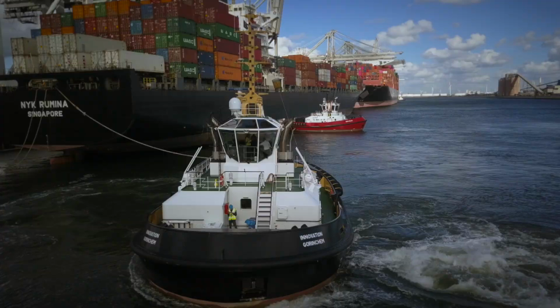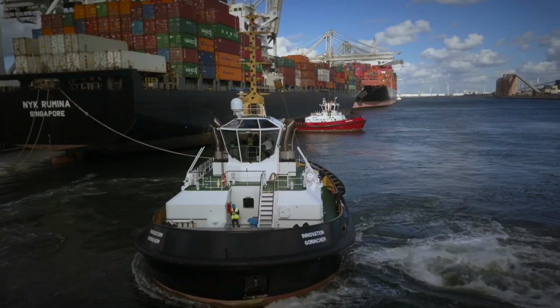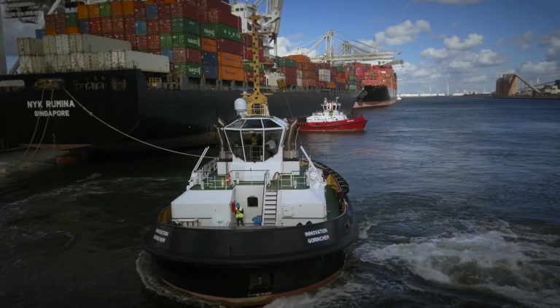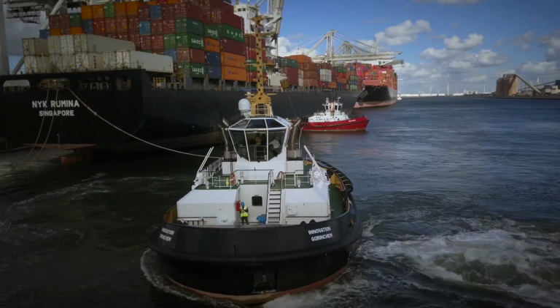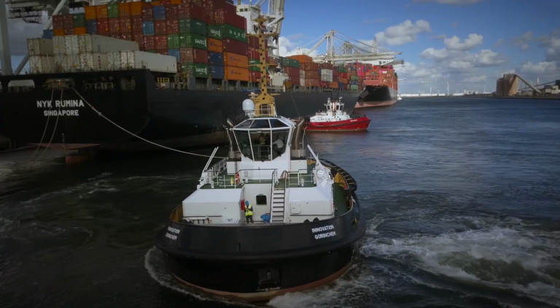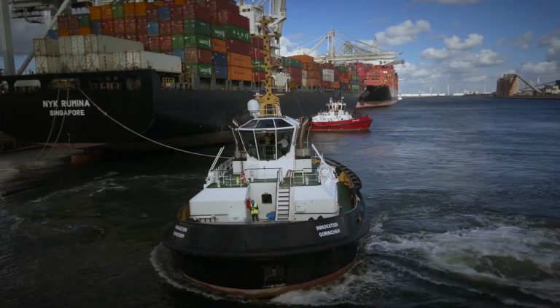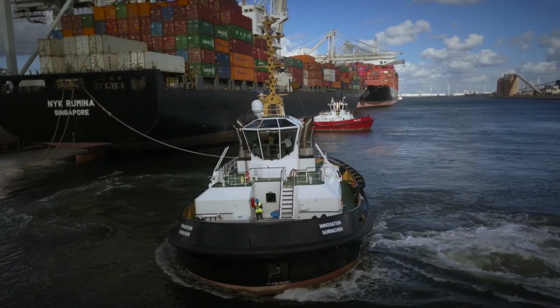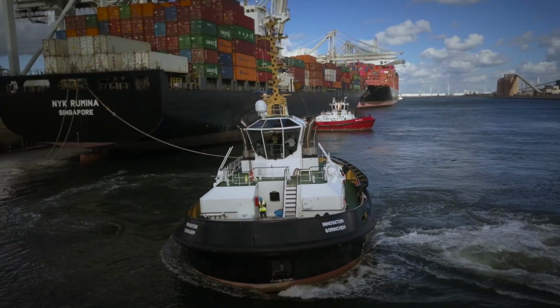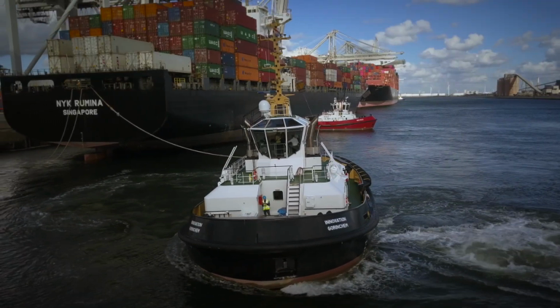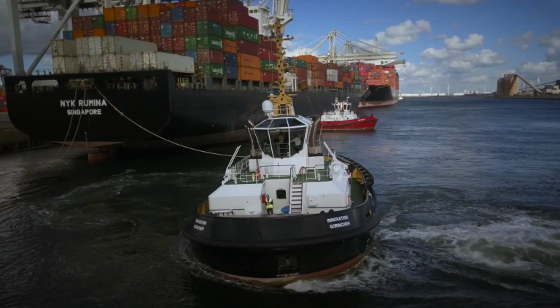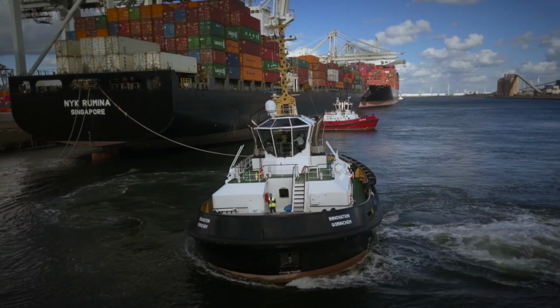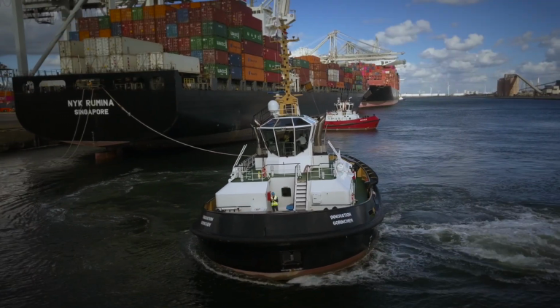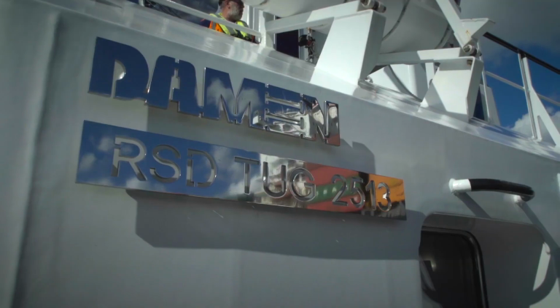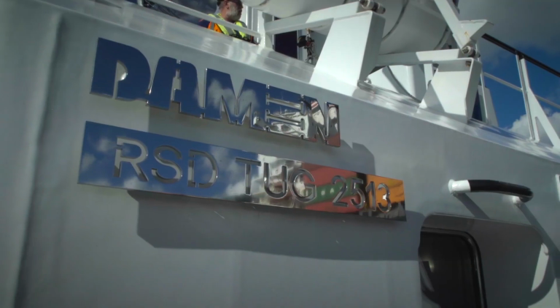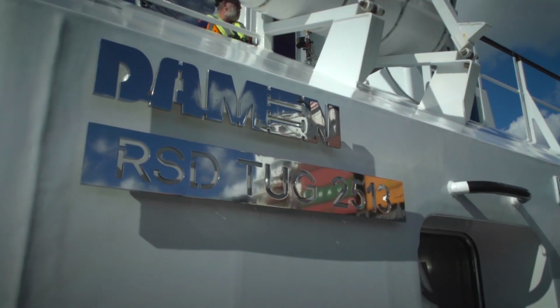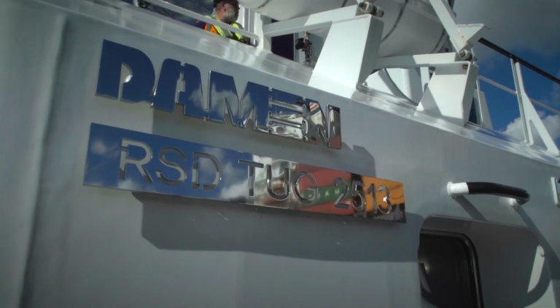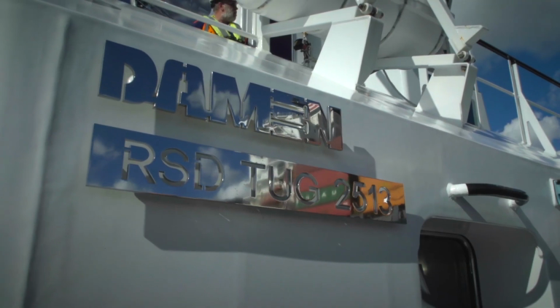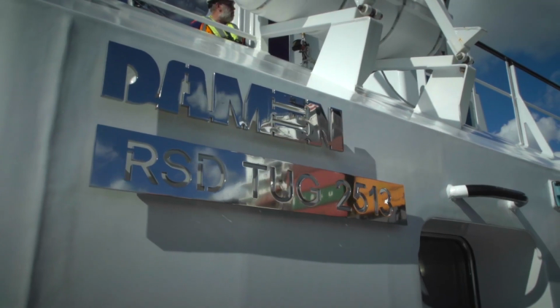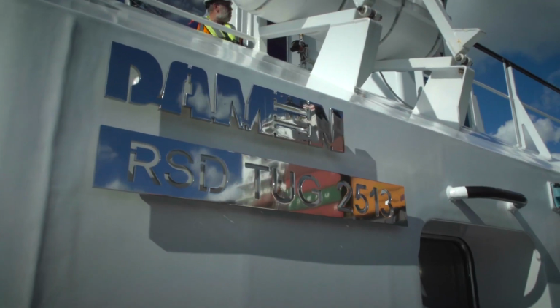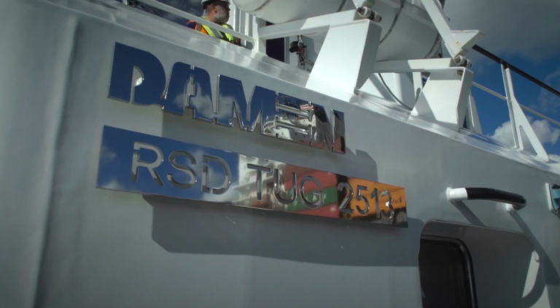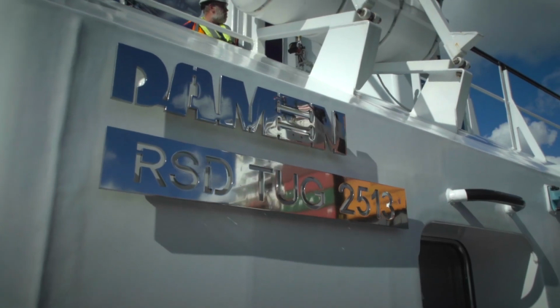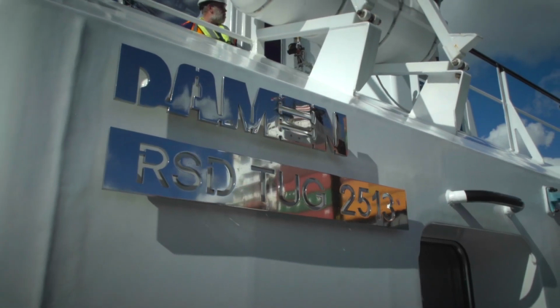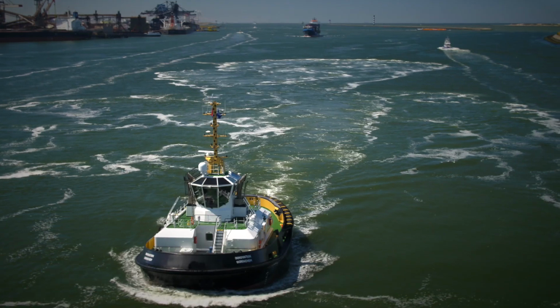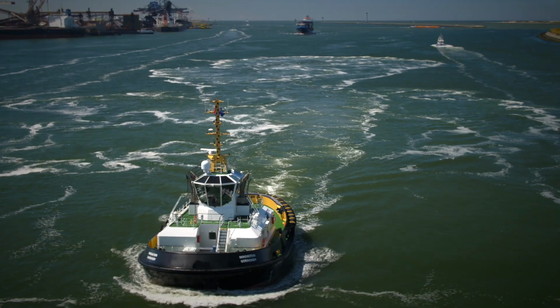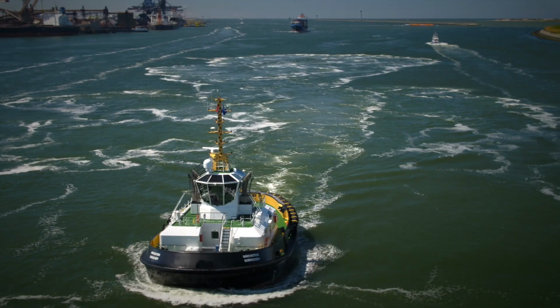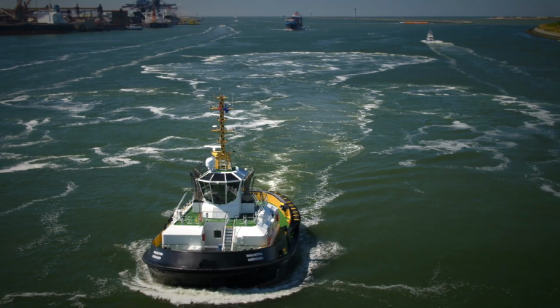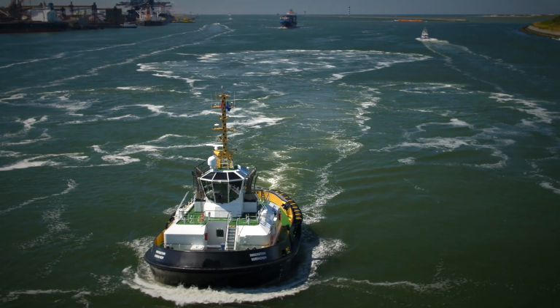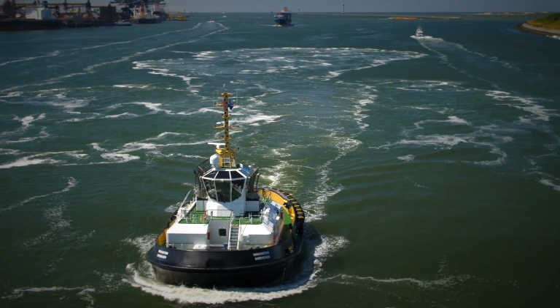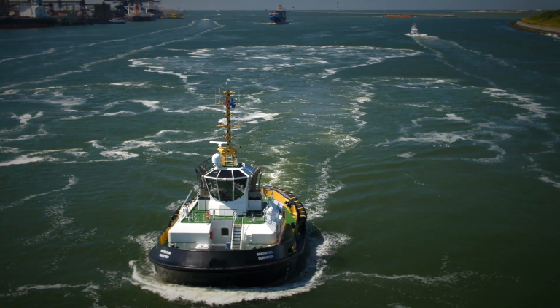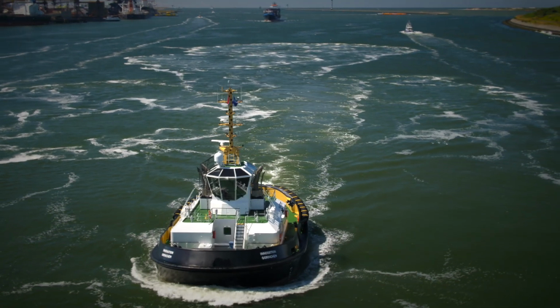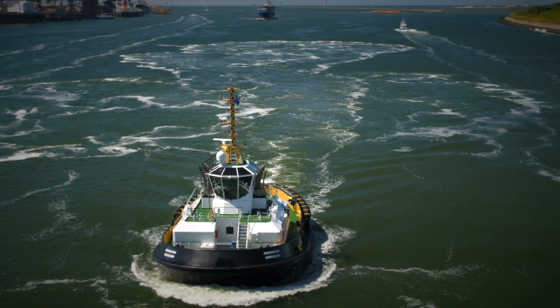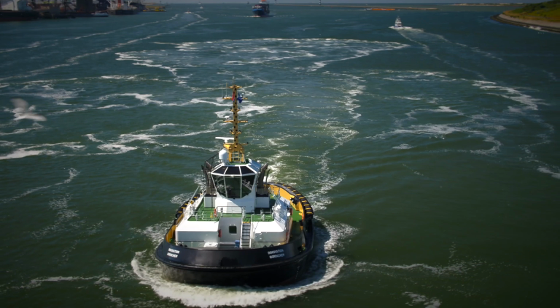The Darman RSD Tug 2513... The power of innovation.